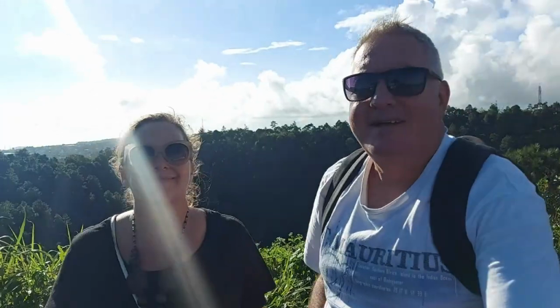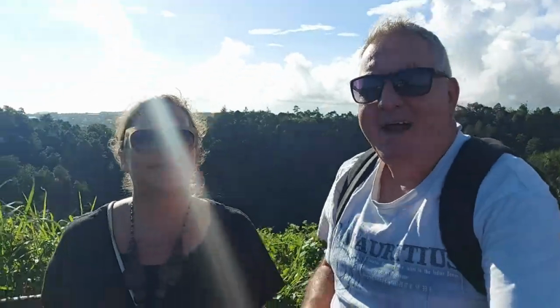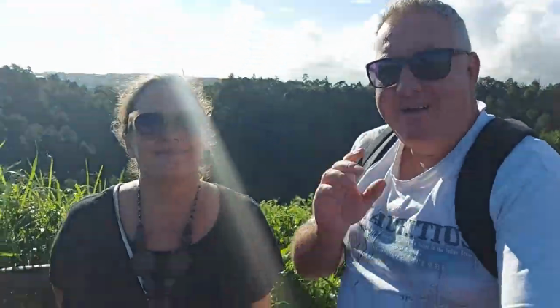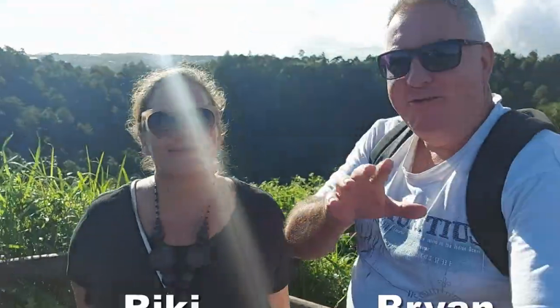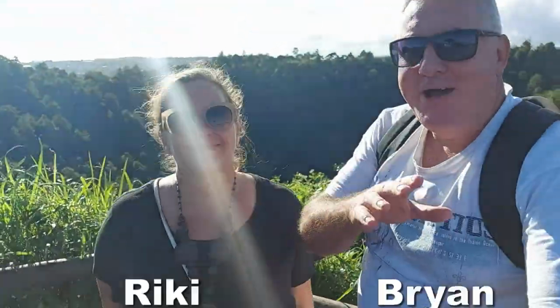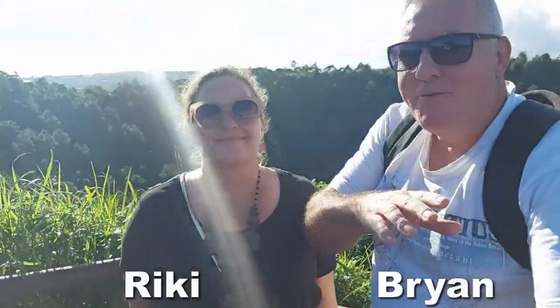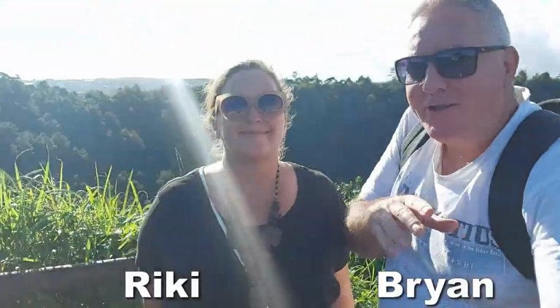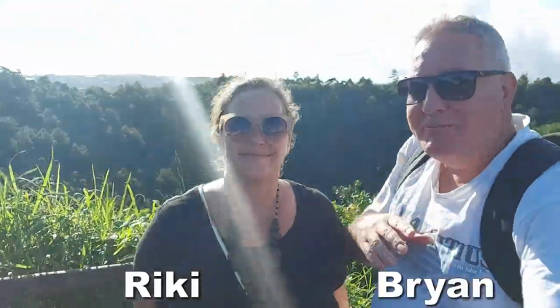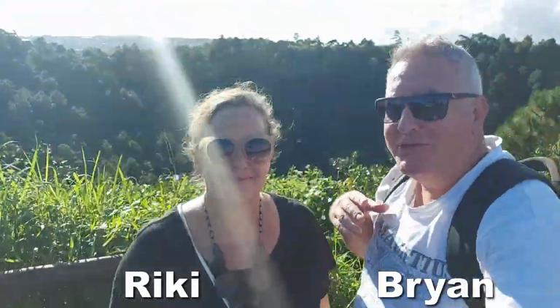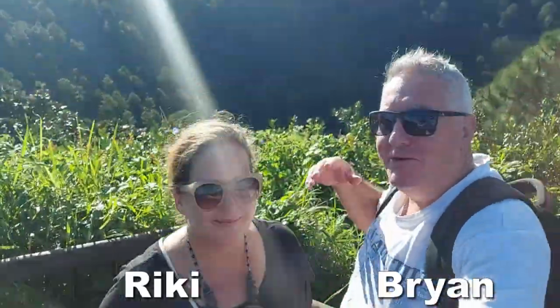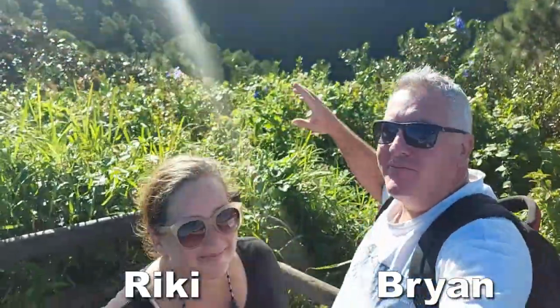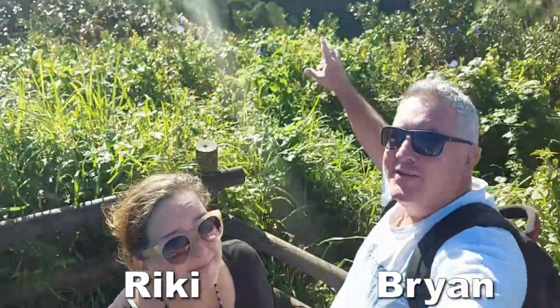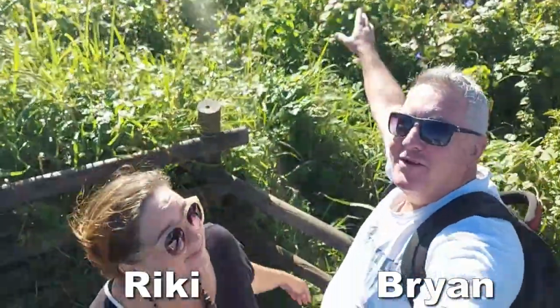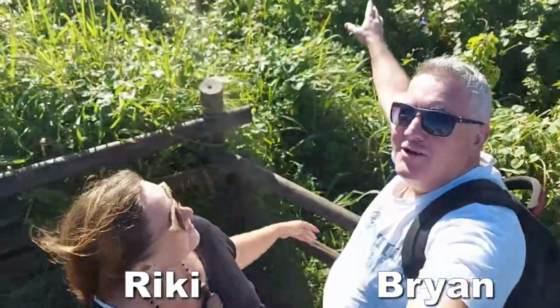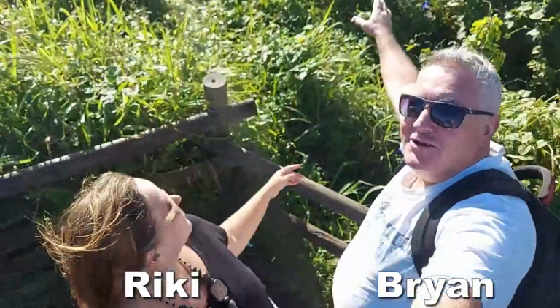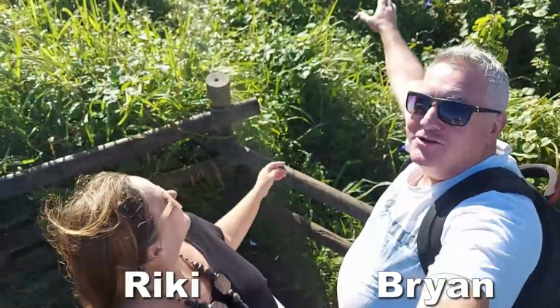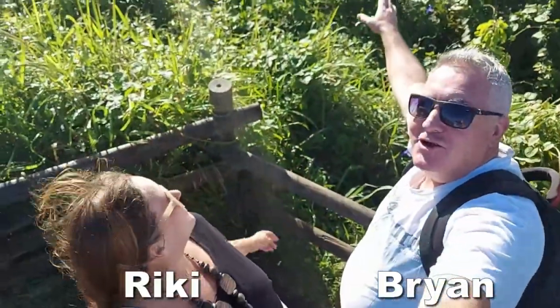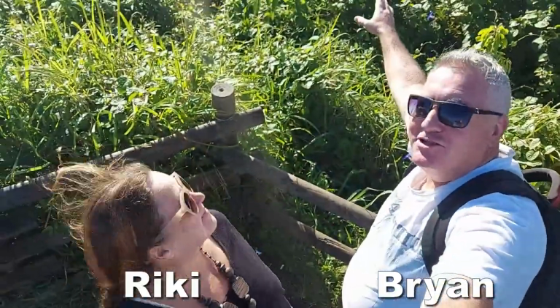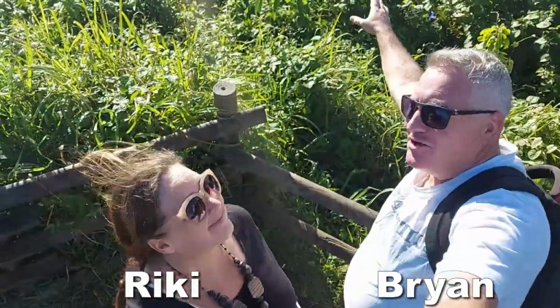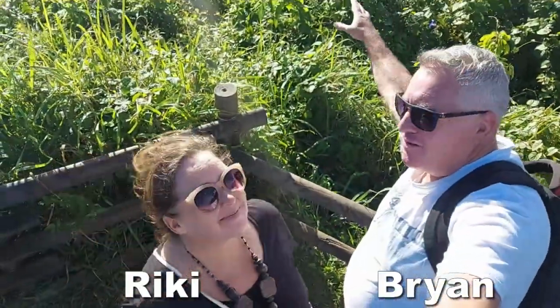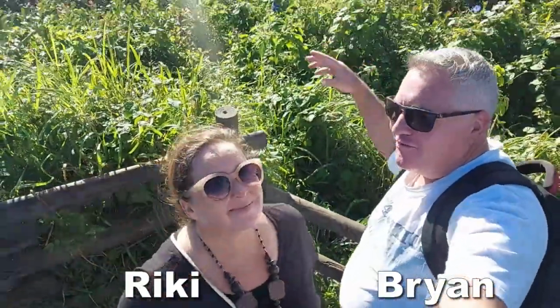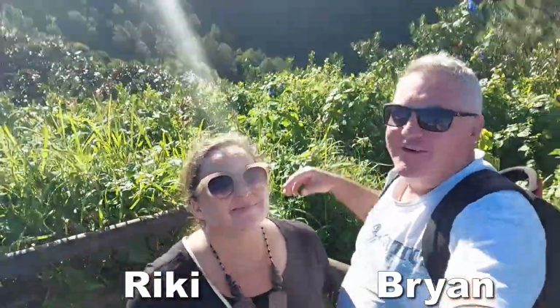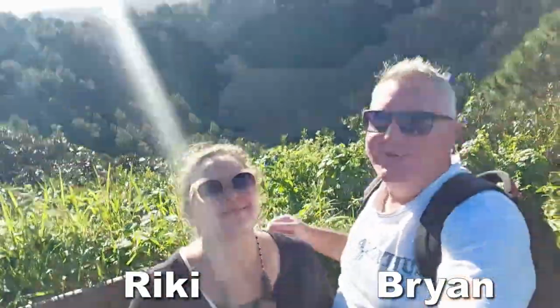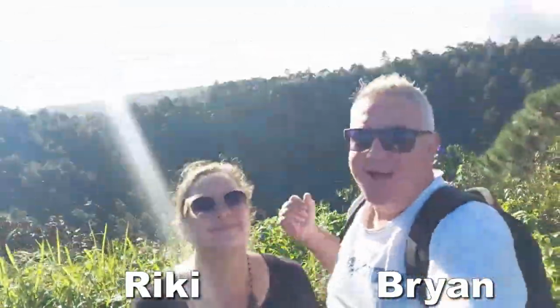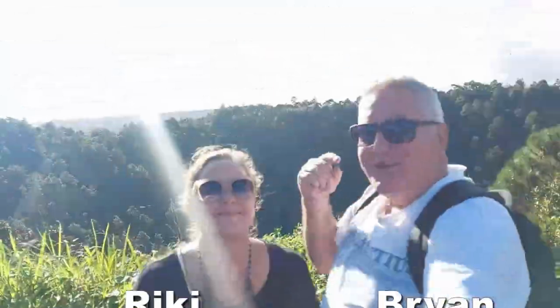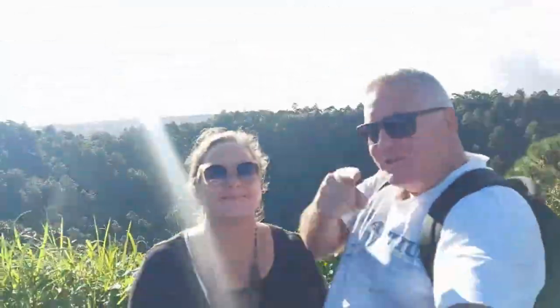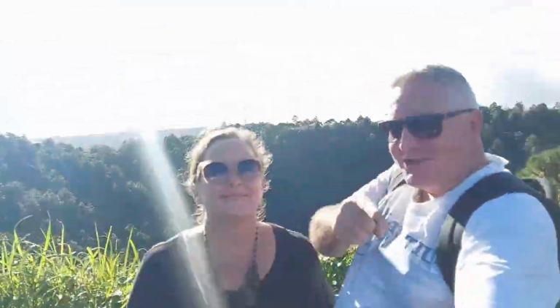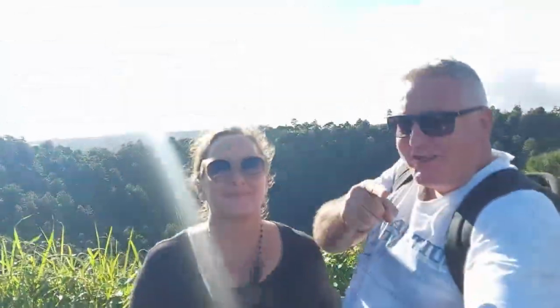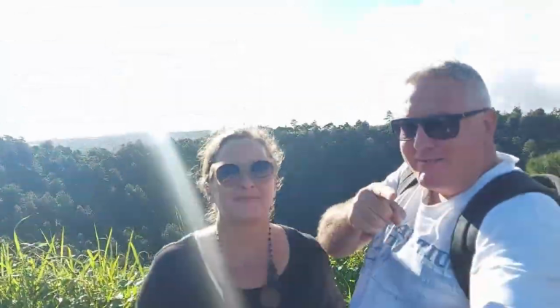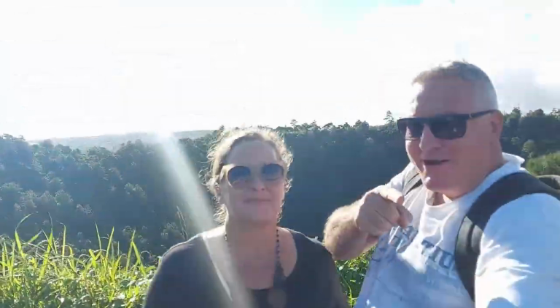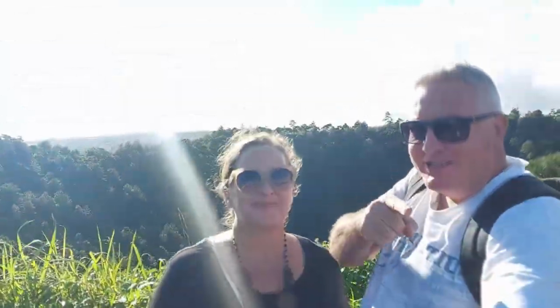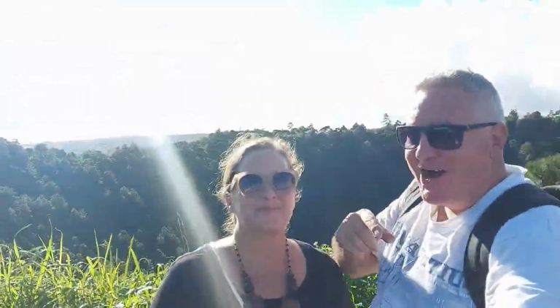Hi everyone, welcome to Trose Surf. Start the montage.